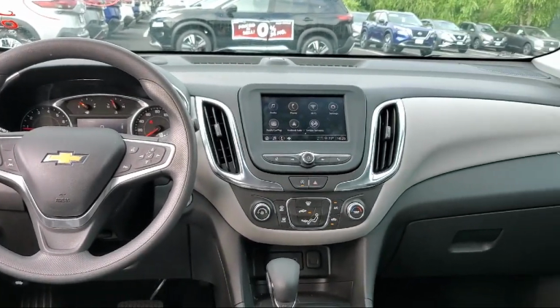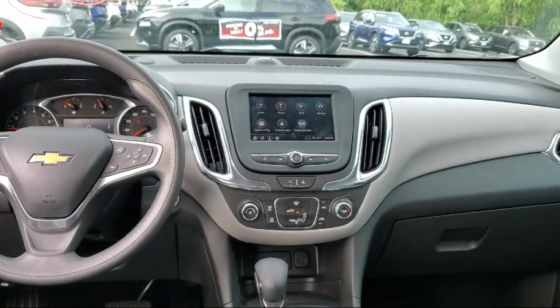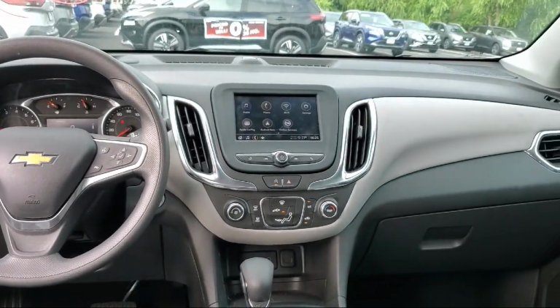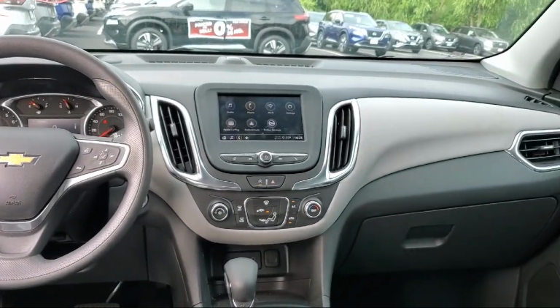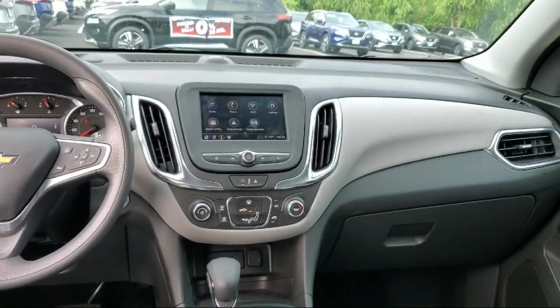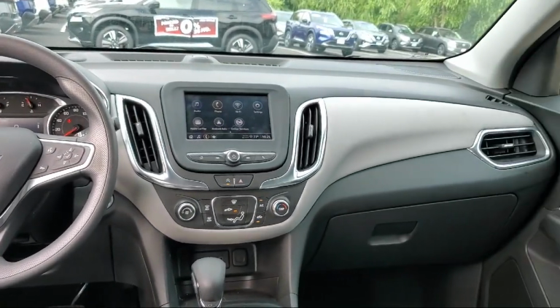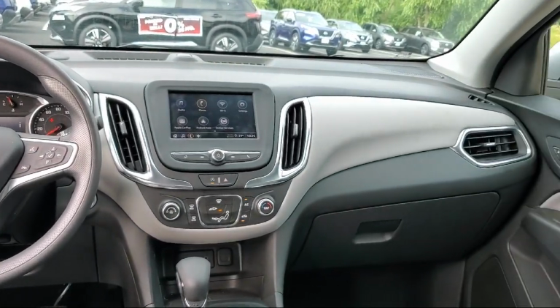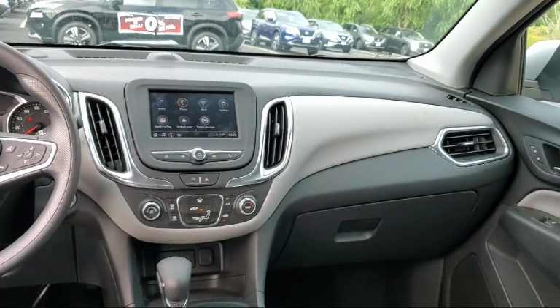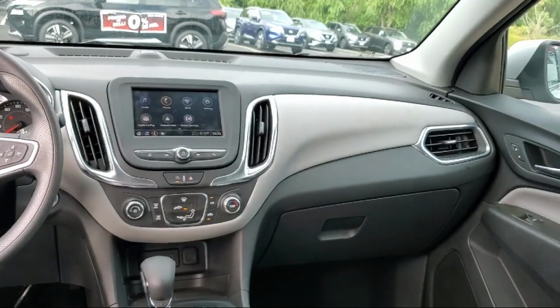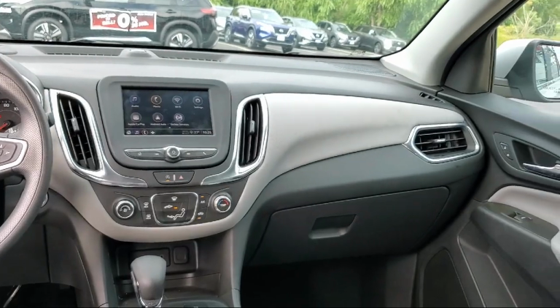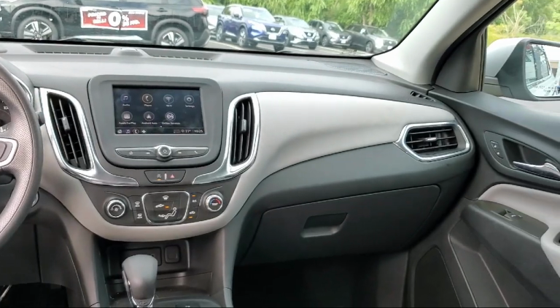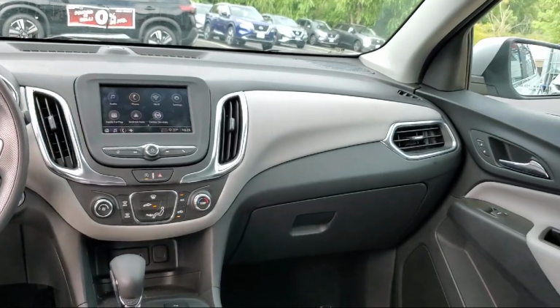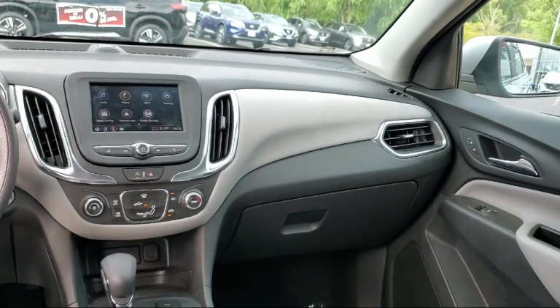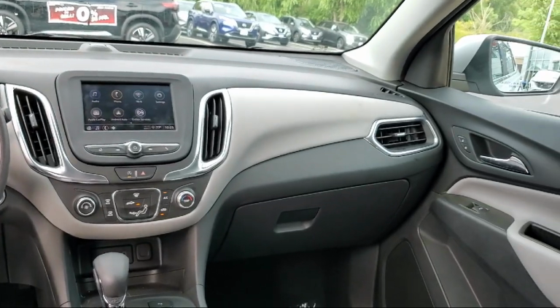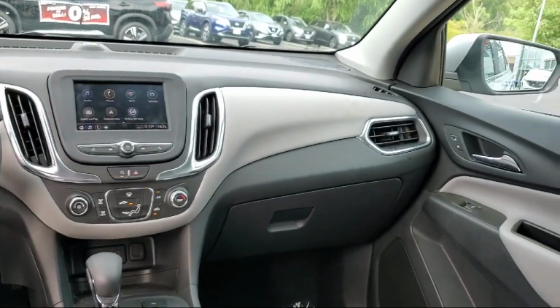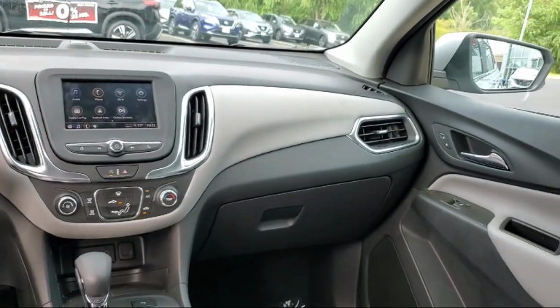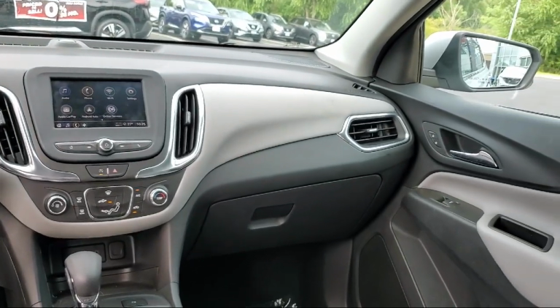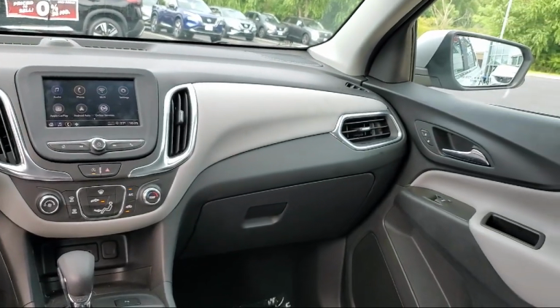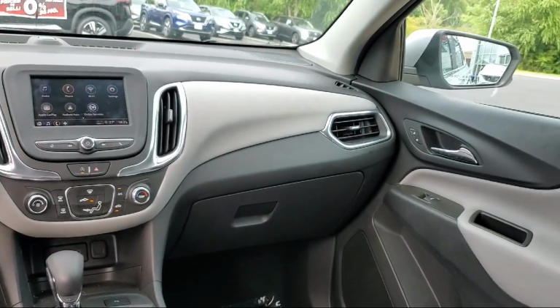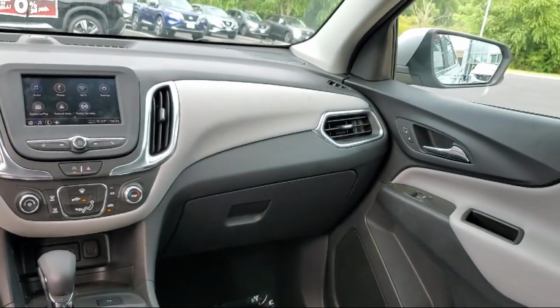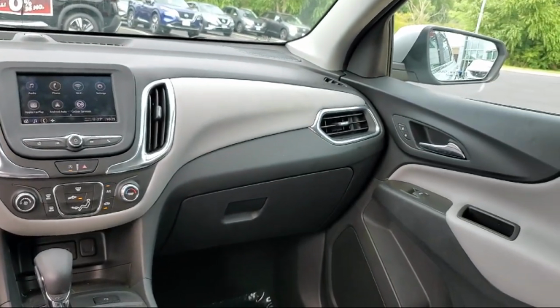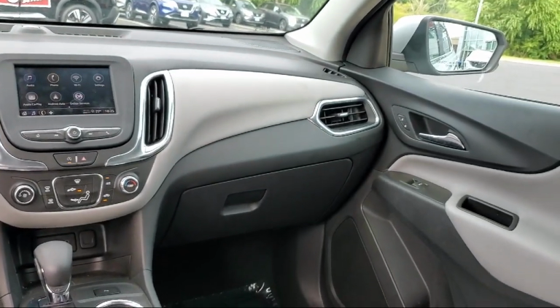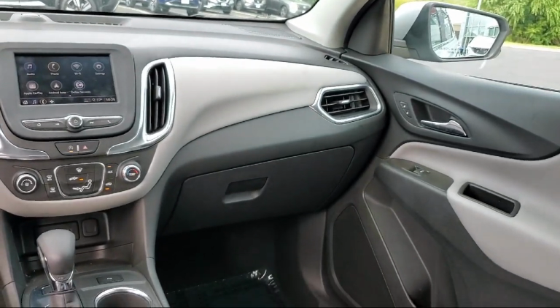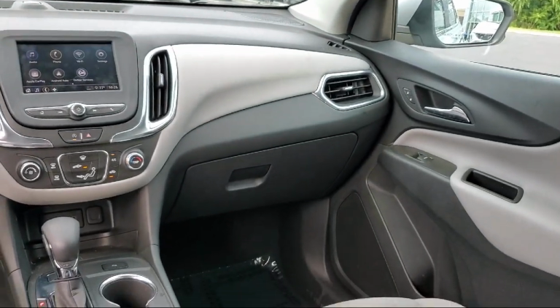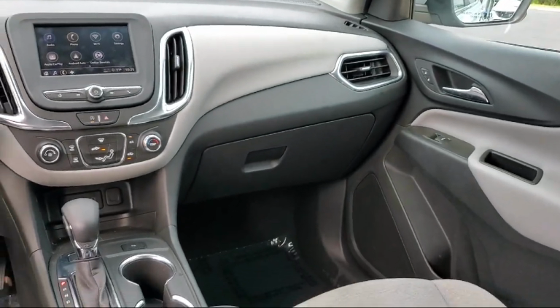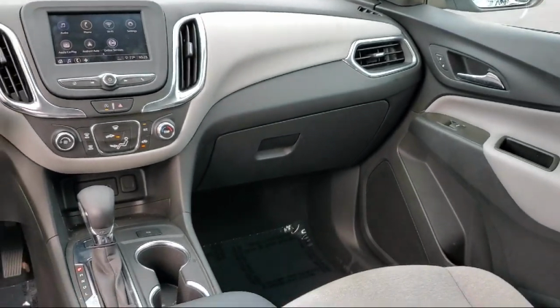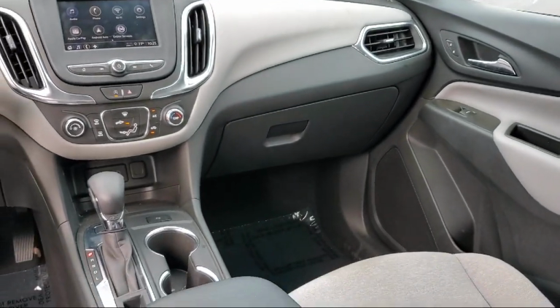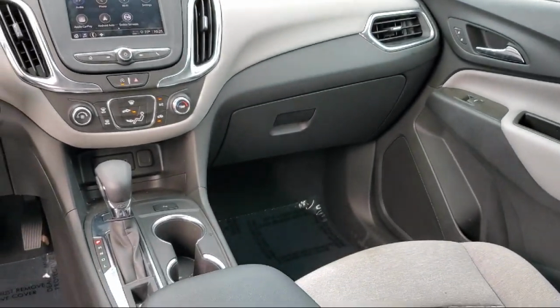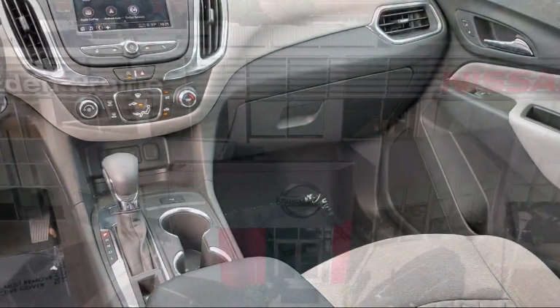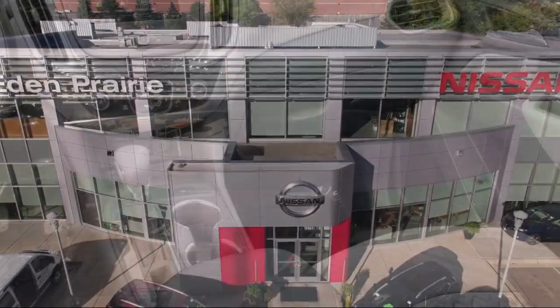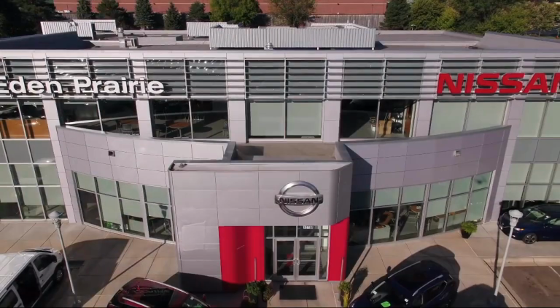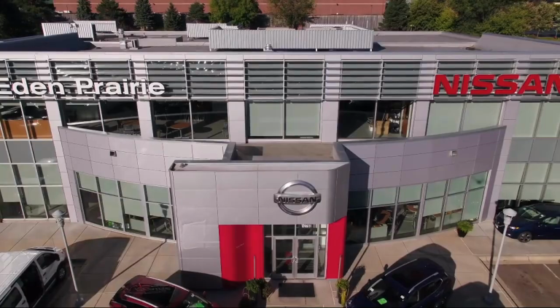Click, call, or stop by today, and see why so many customers continue to change the way they drive at Eden Prairie Nissan.